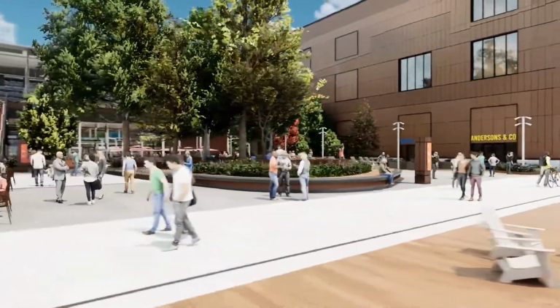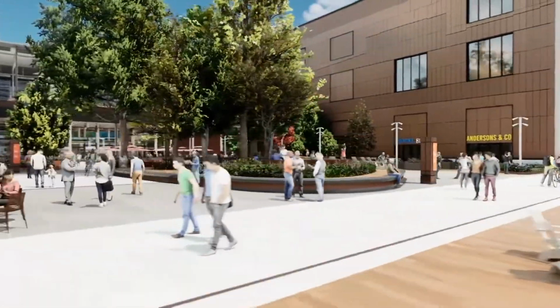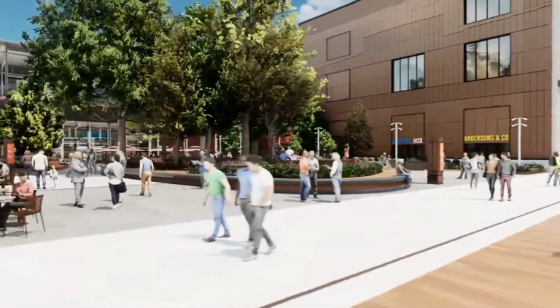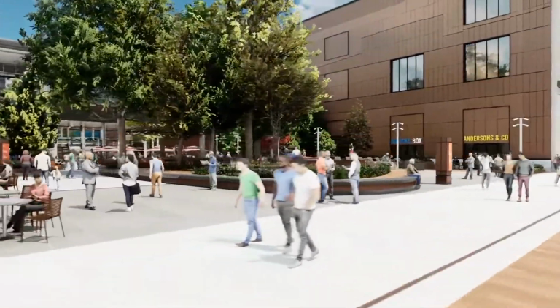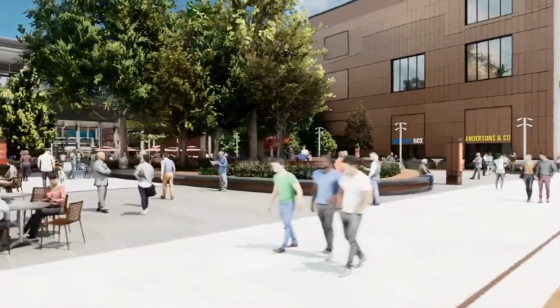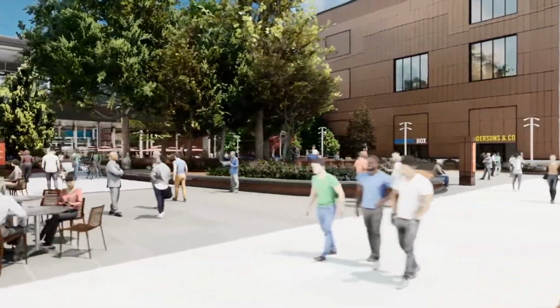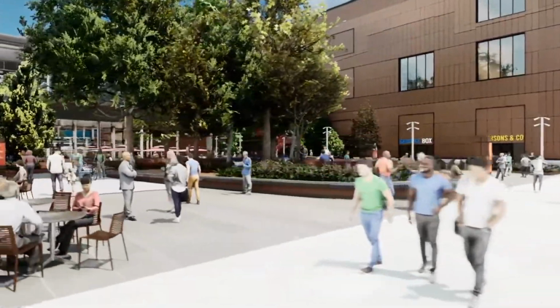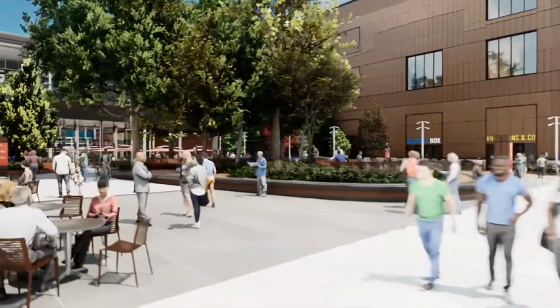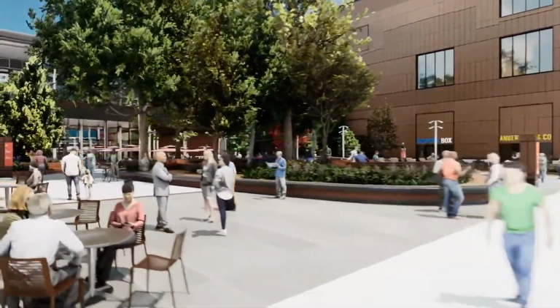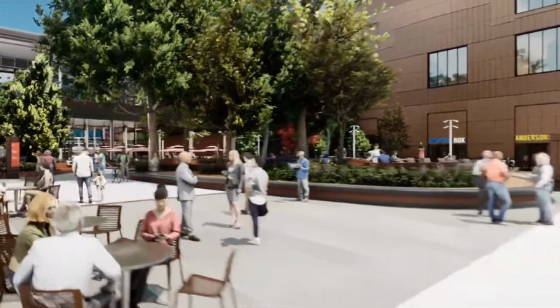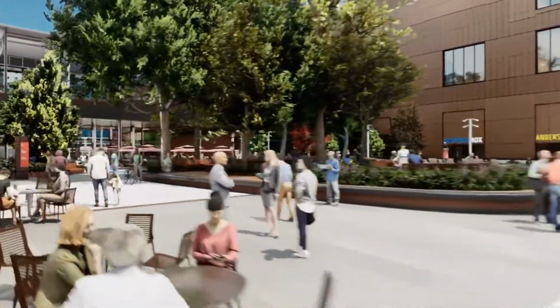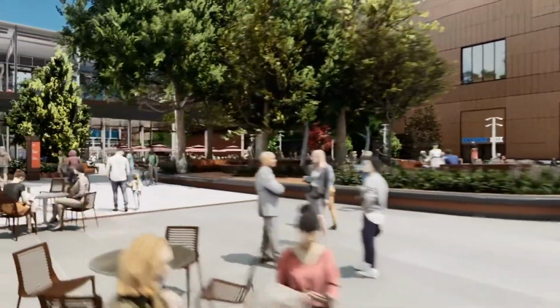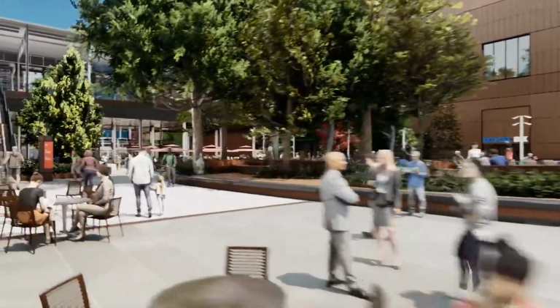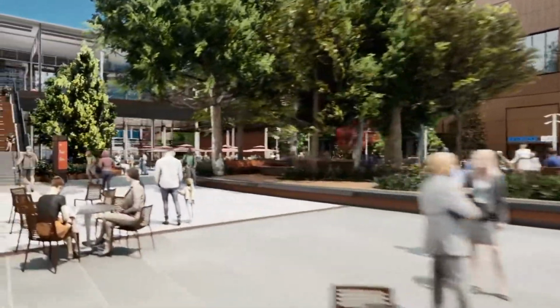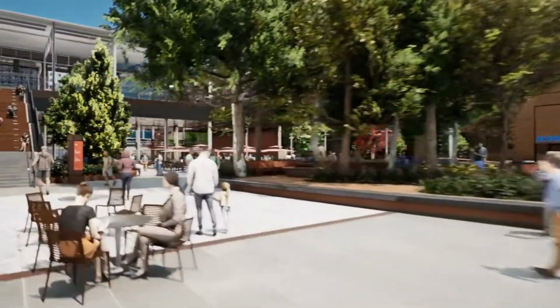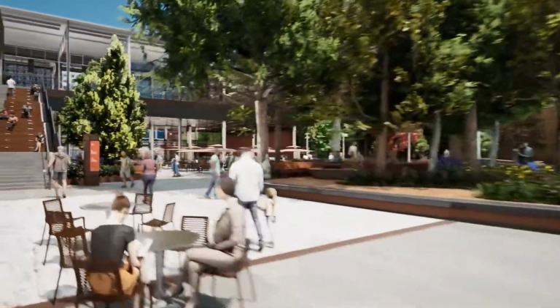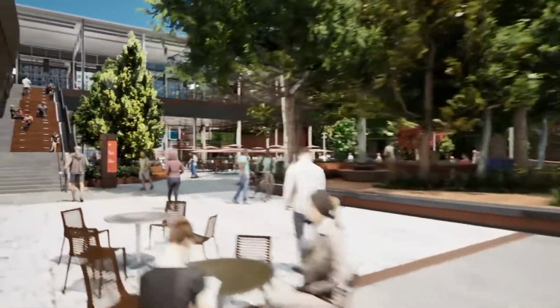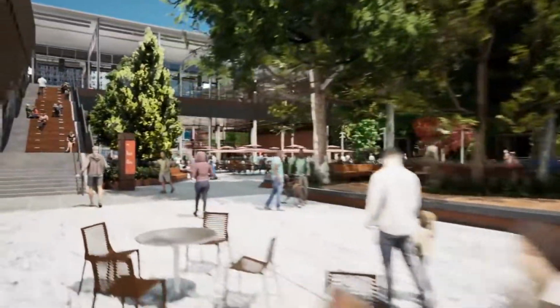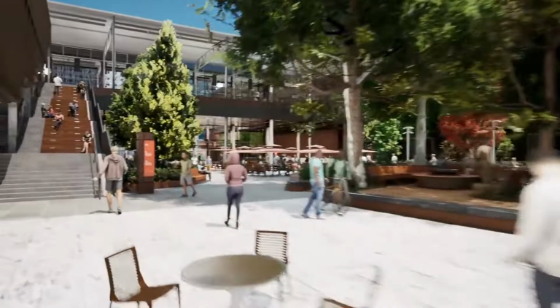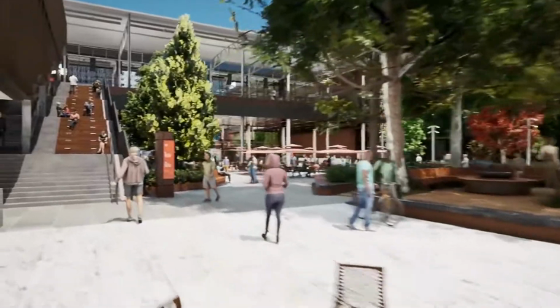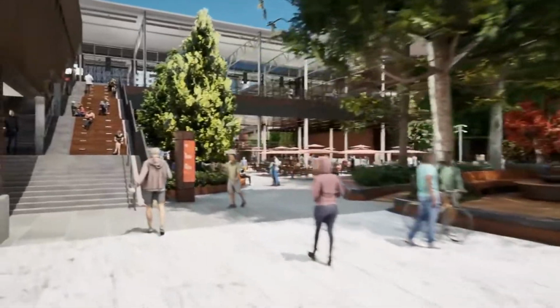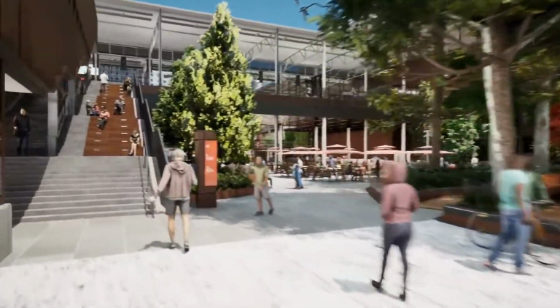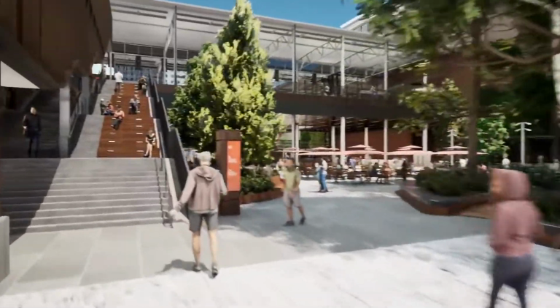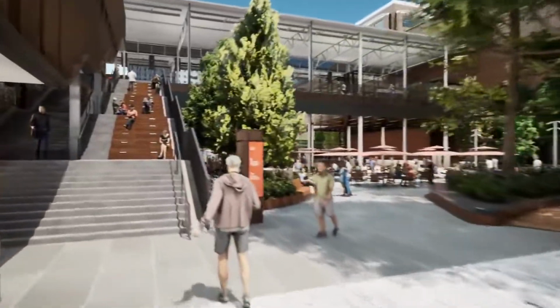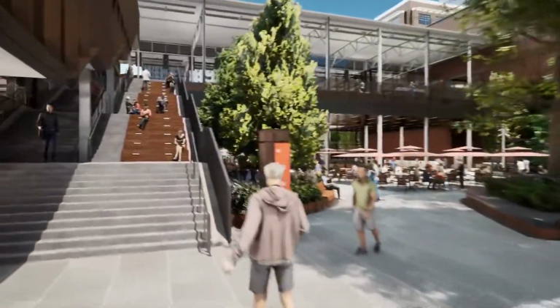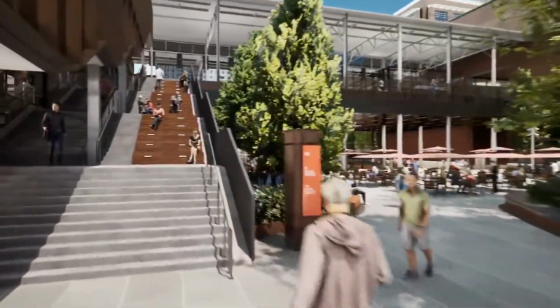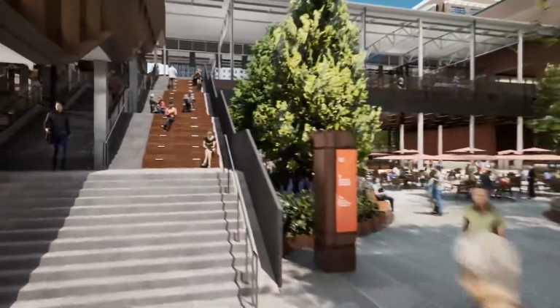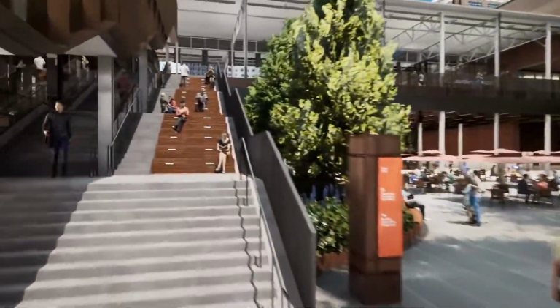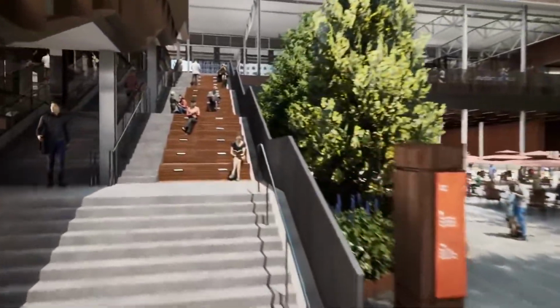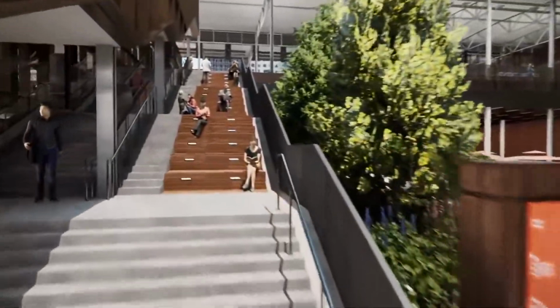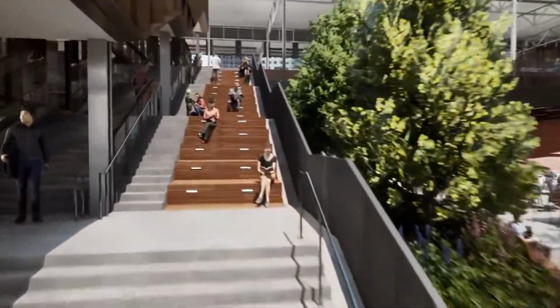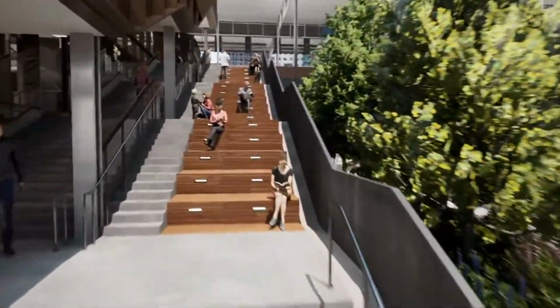This will be the pier's main gathering space with shaded seating, fire pits and landscaping to further enhance the experience.